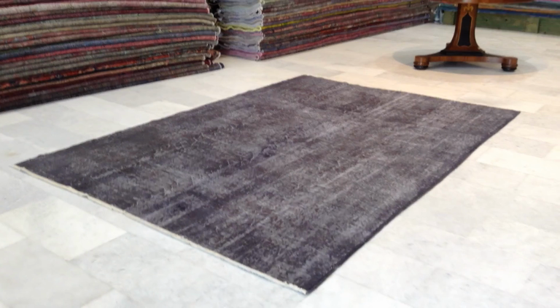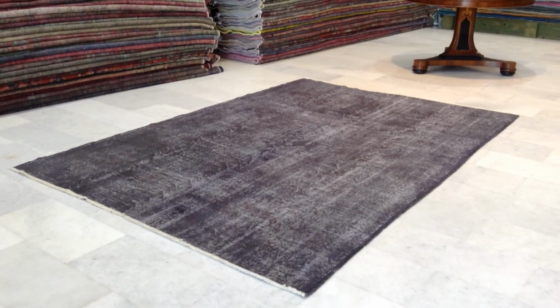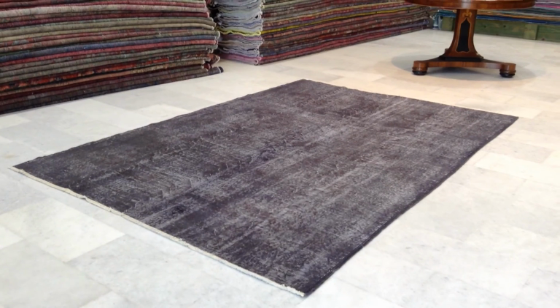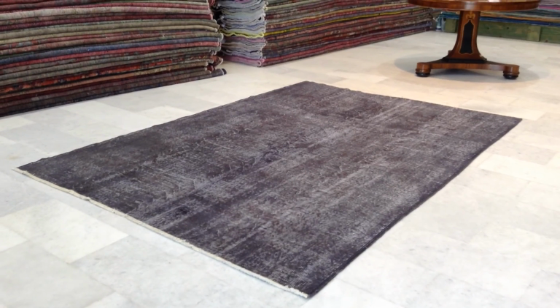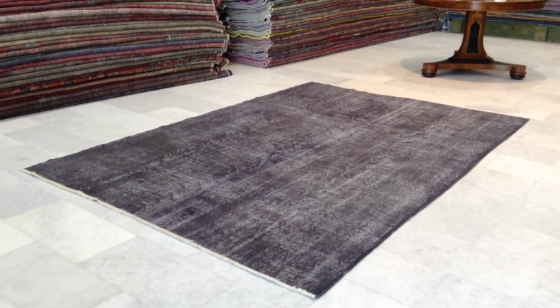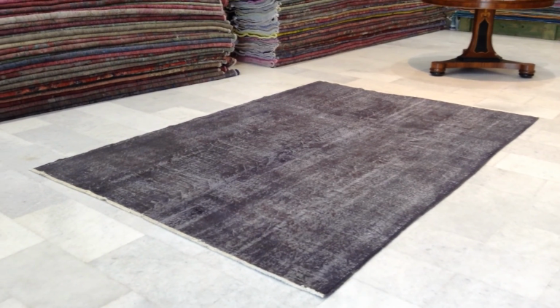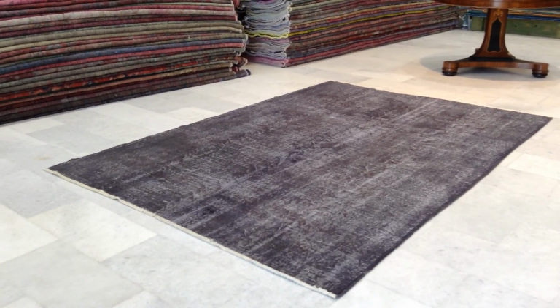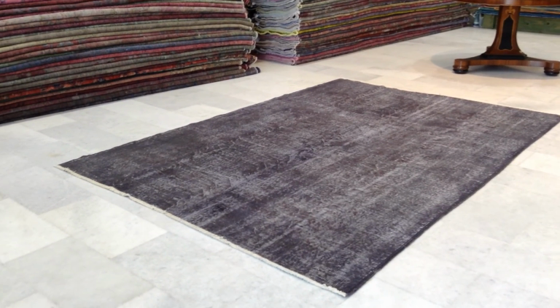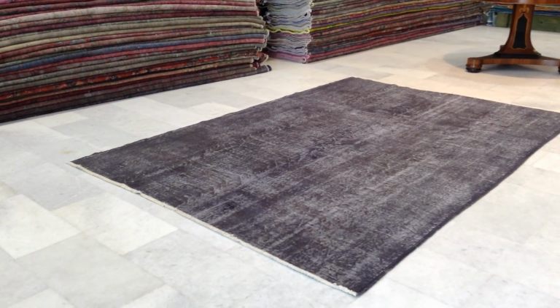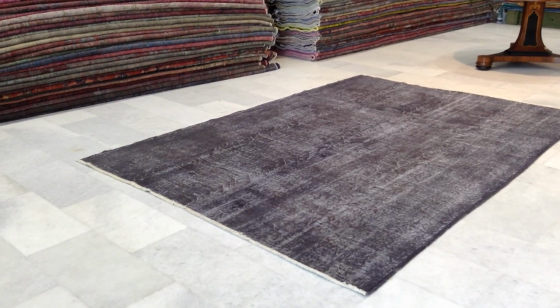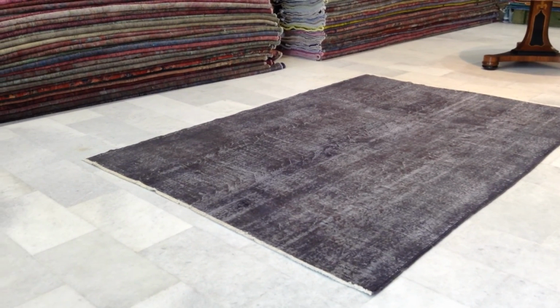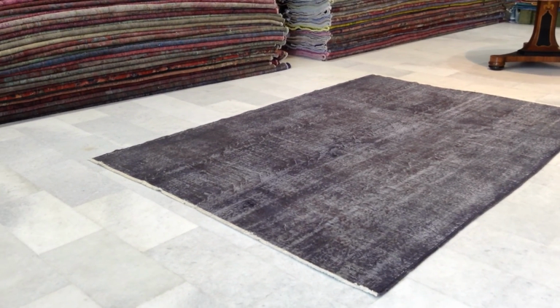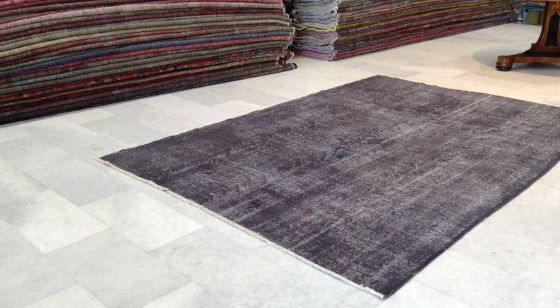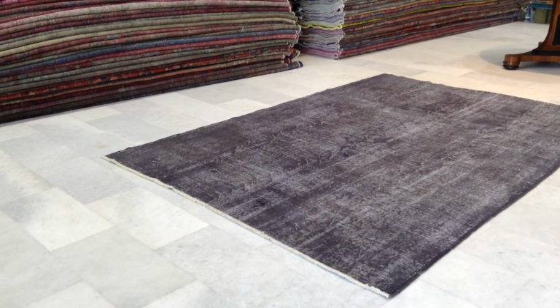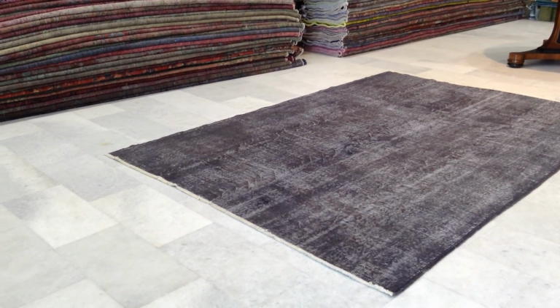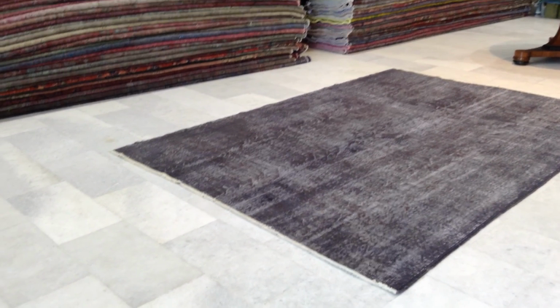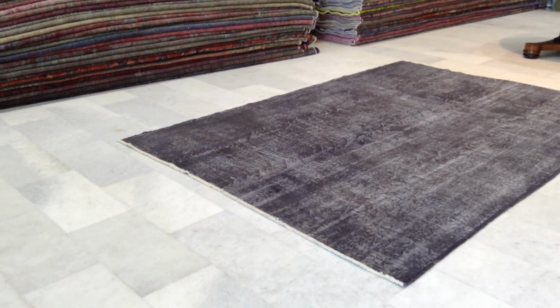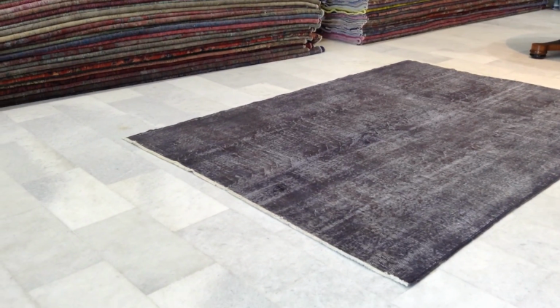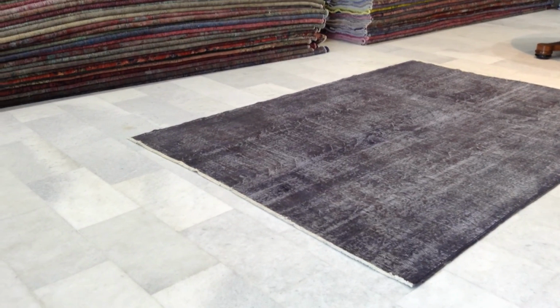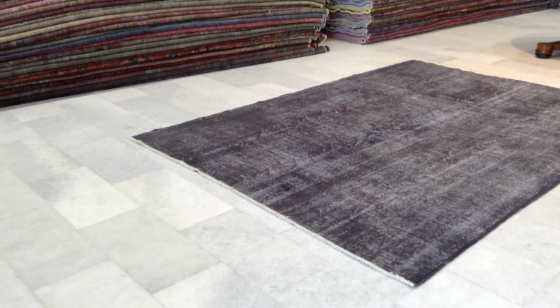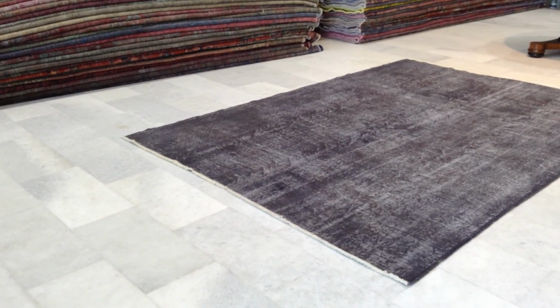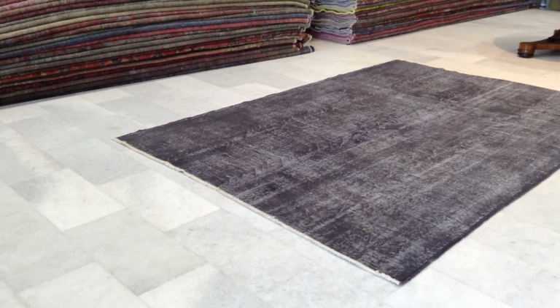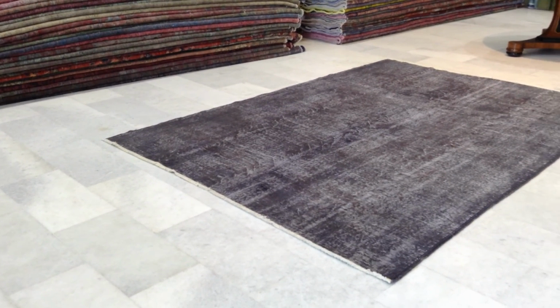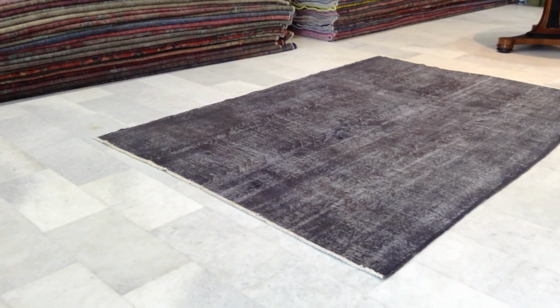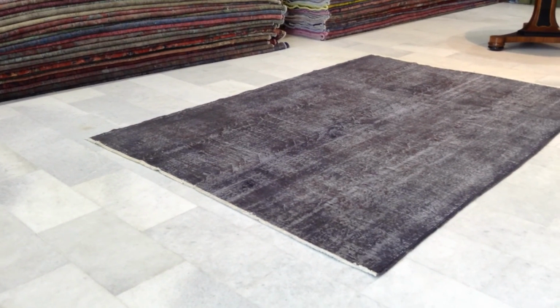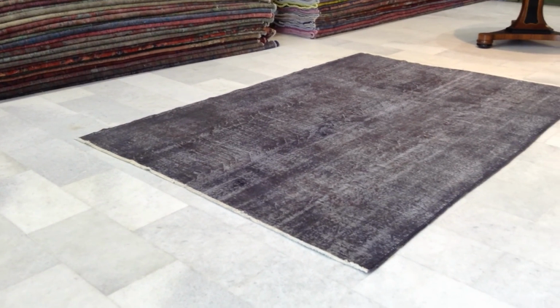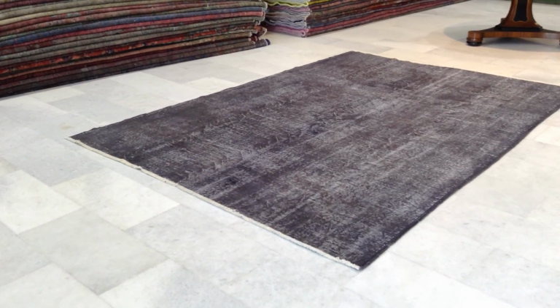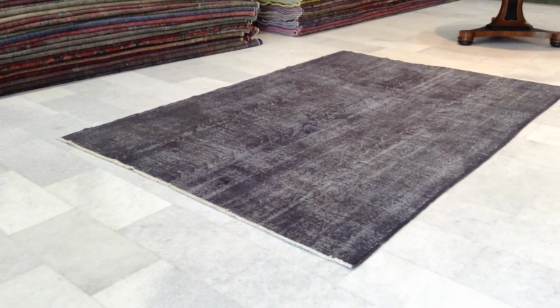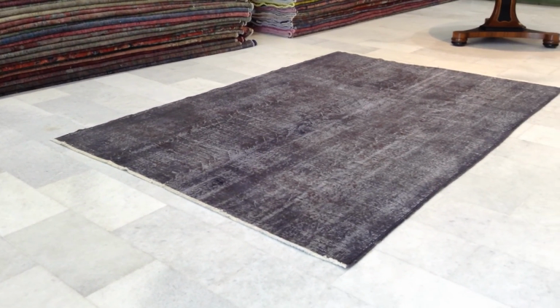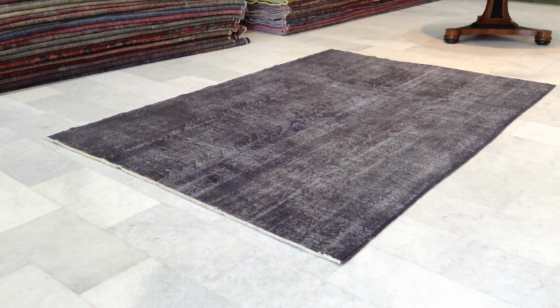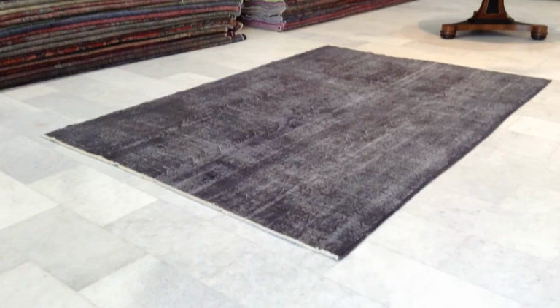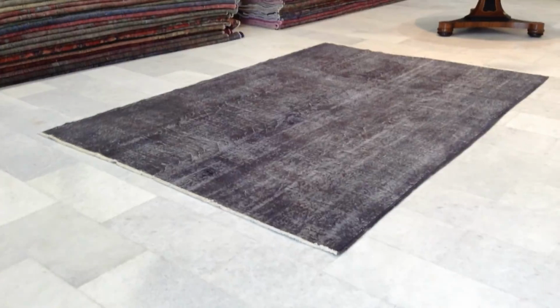This is vintage carpet 7194. It's a Turkish handmade vintage carpet.